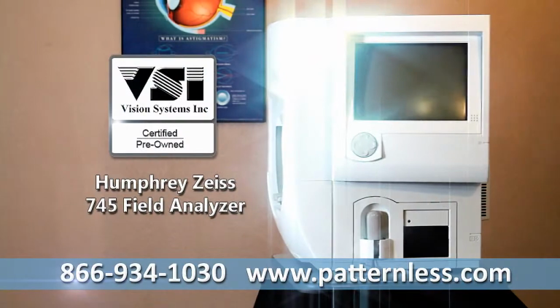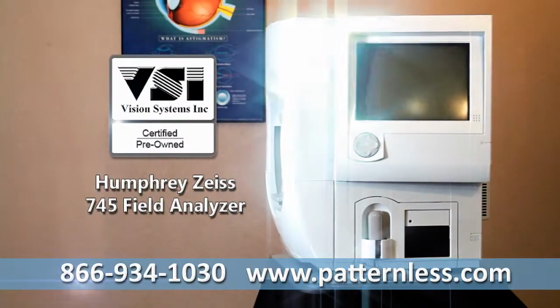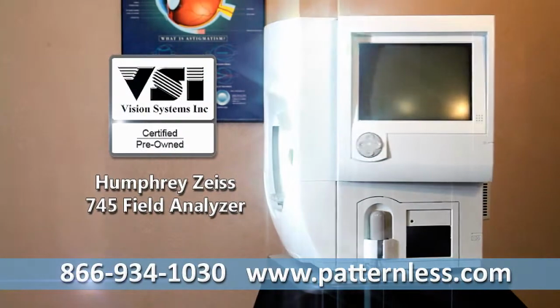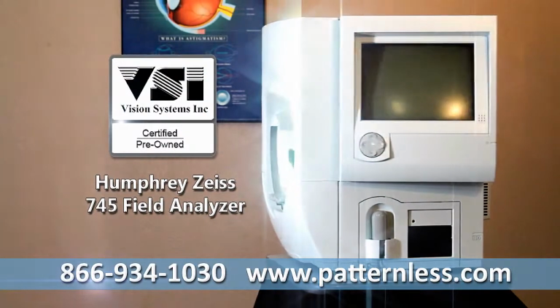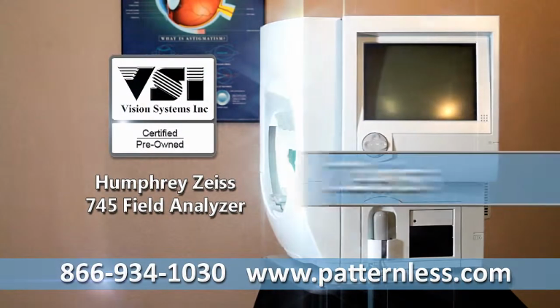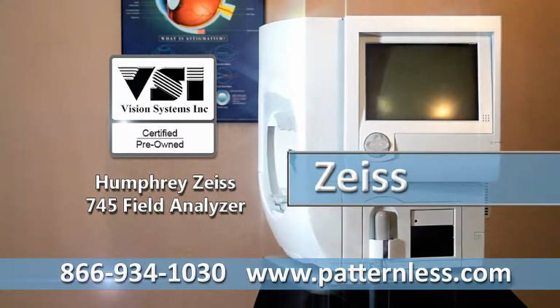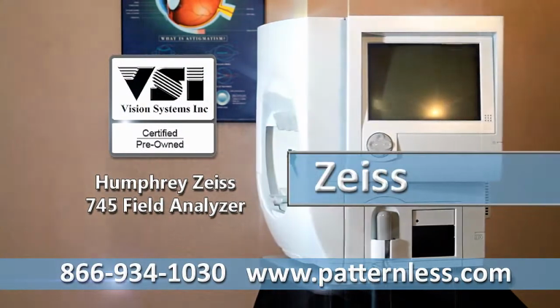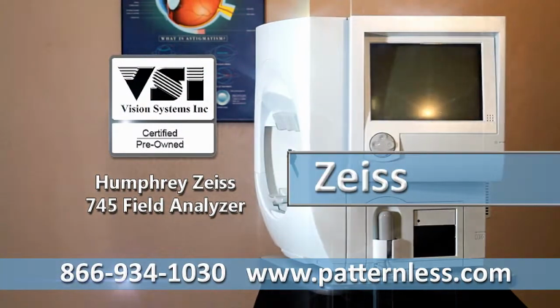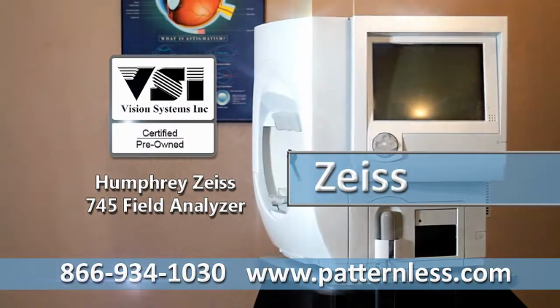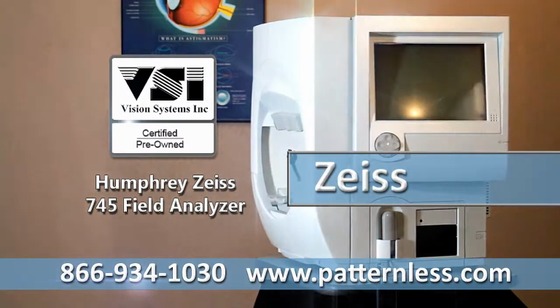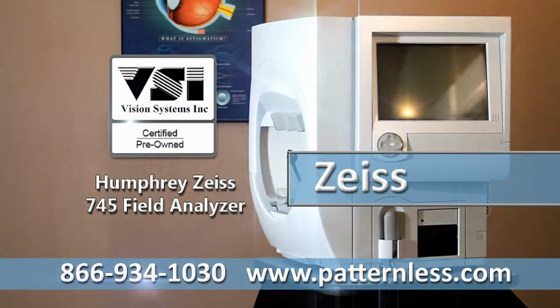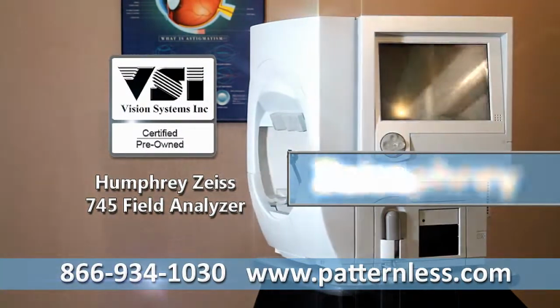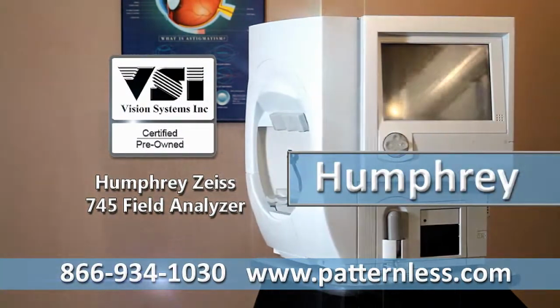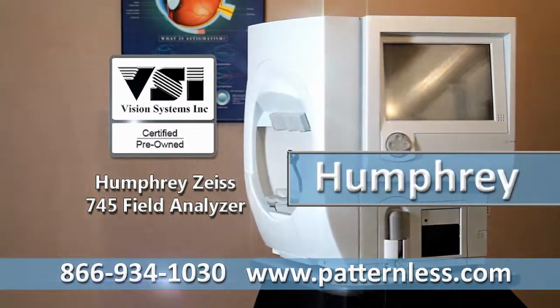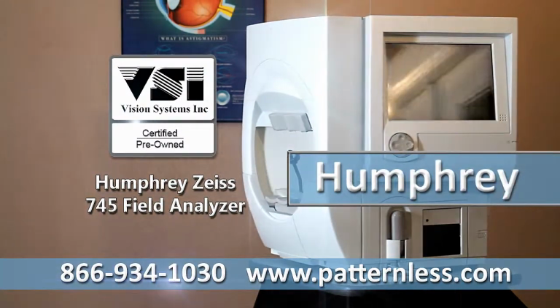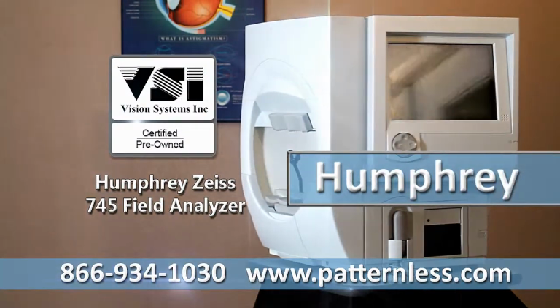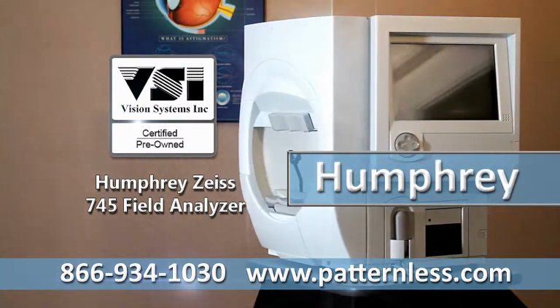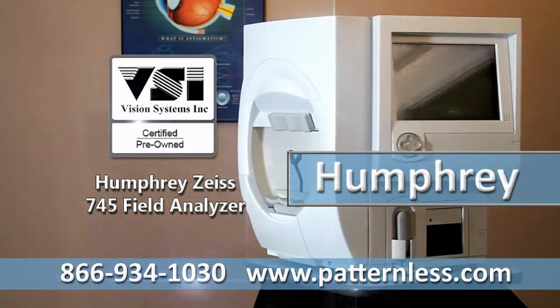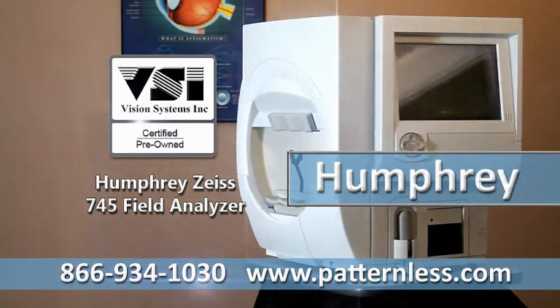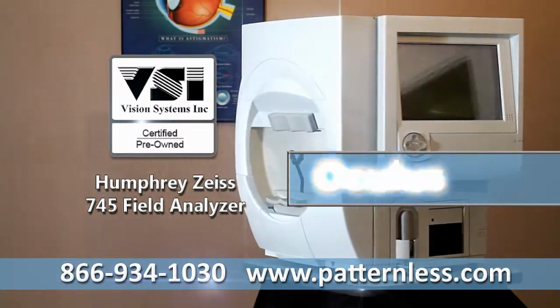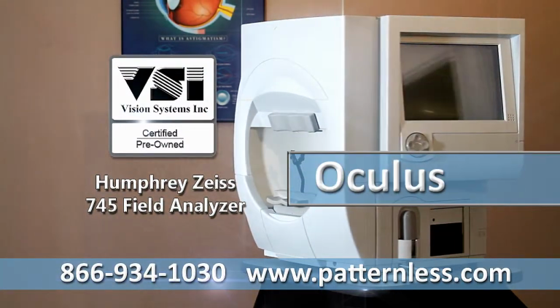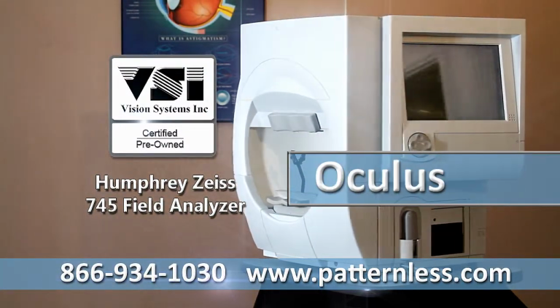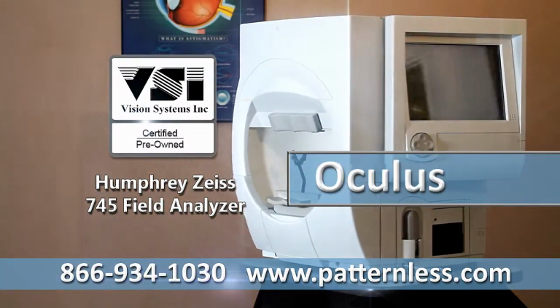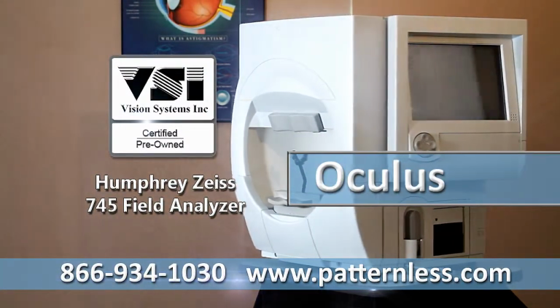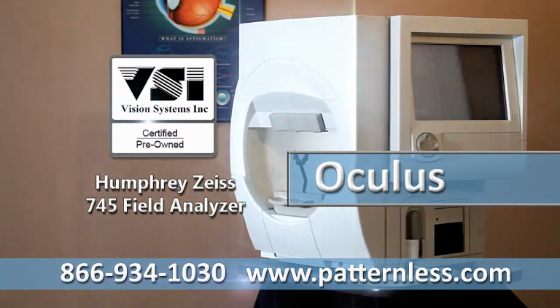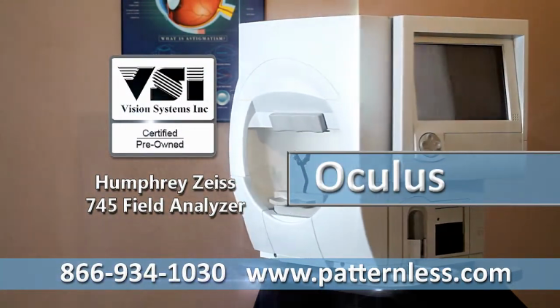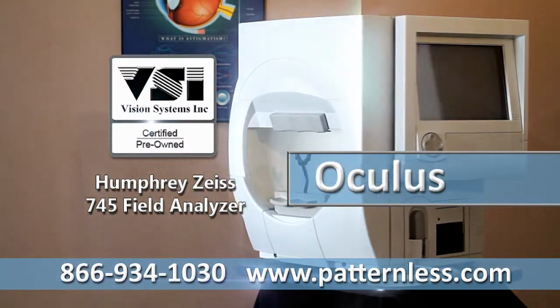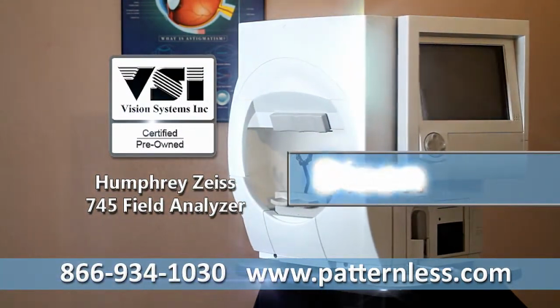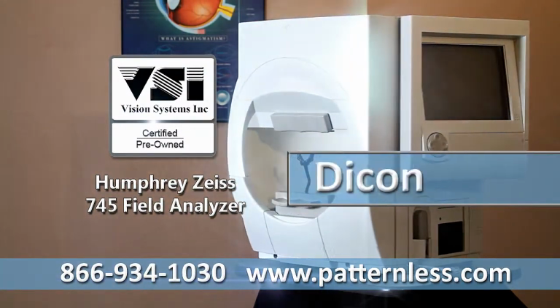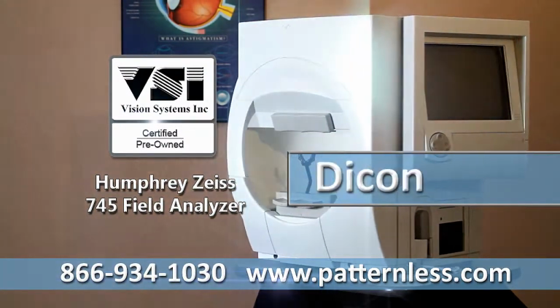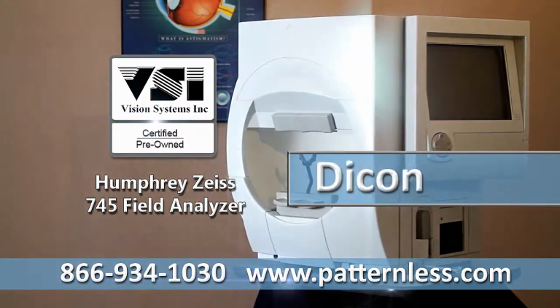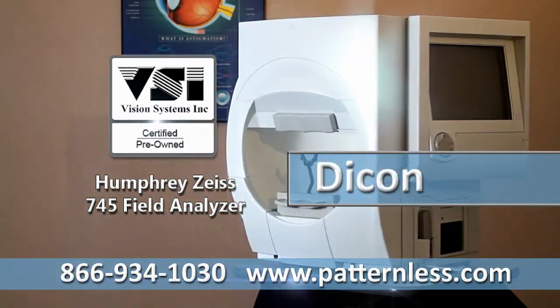Call VSI for a quote on all major brands and models of field analyzers today.